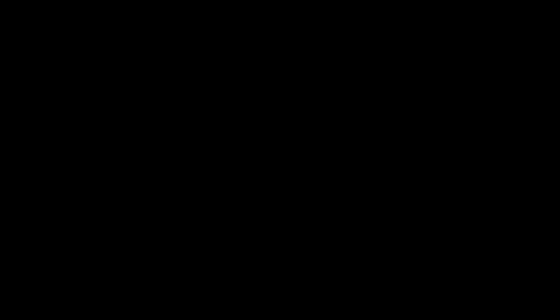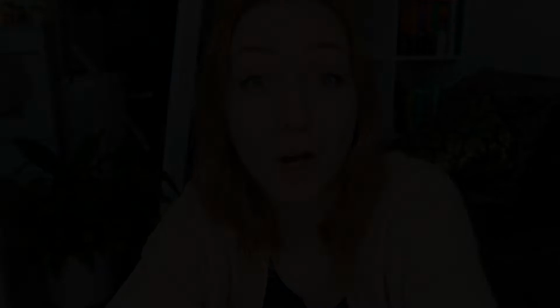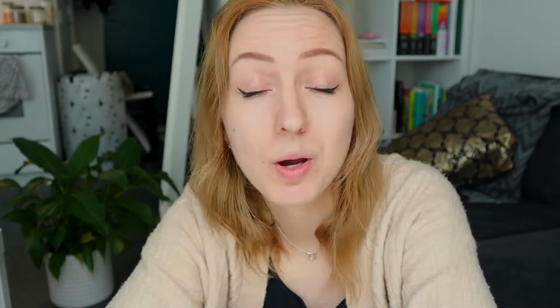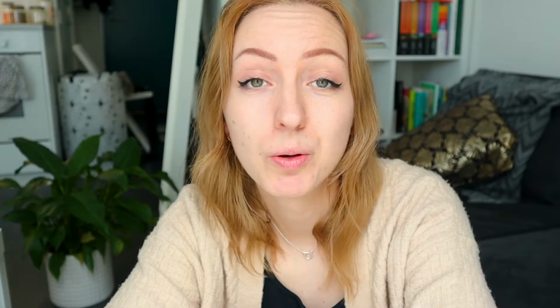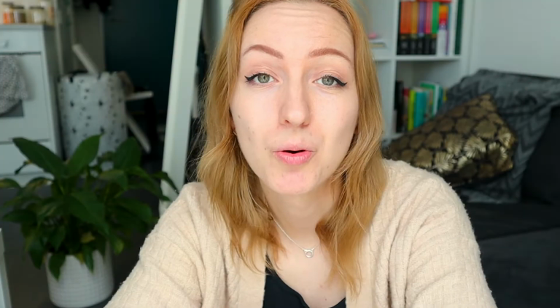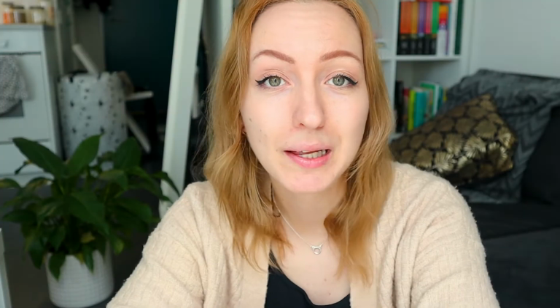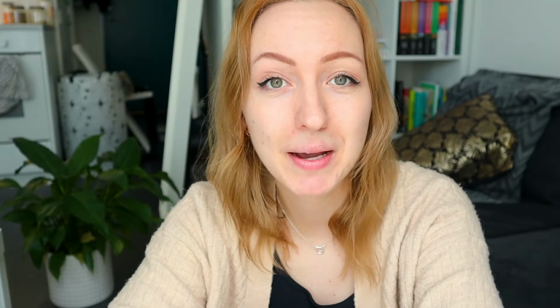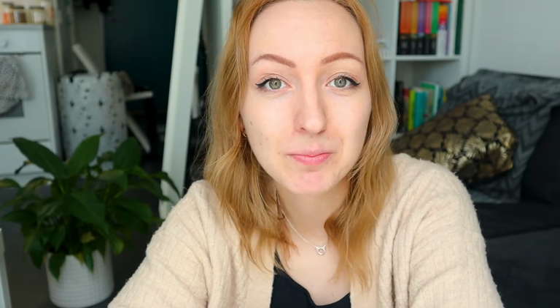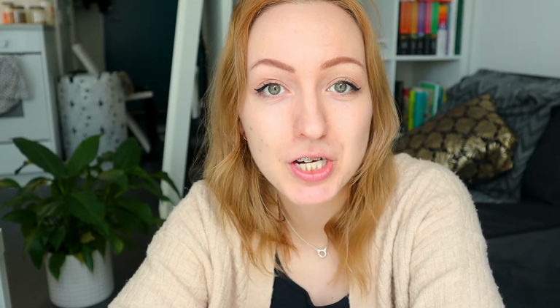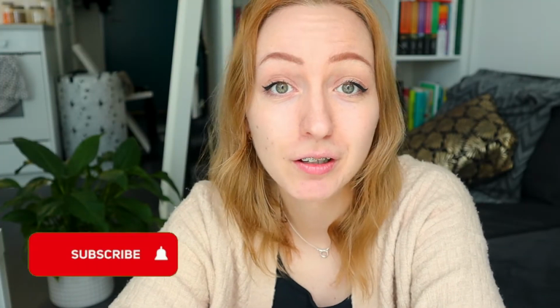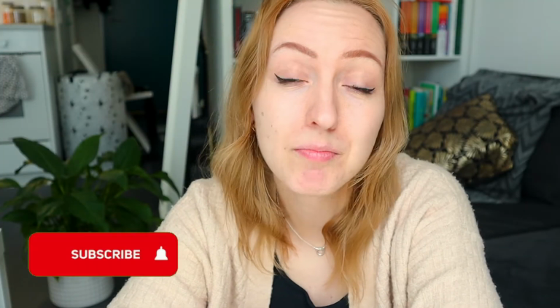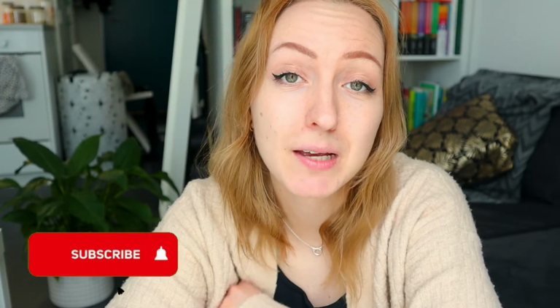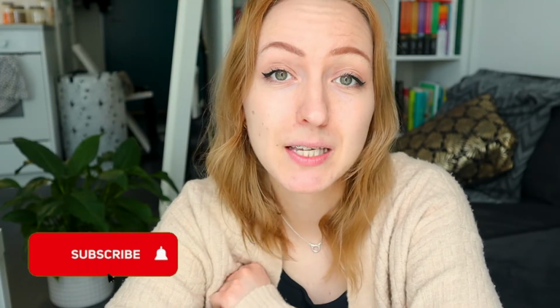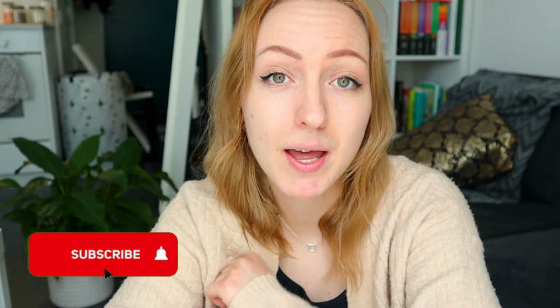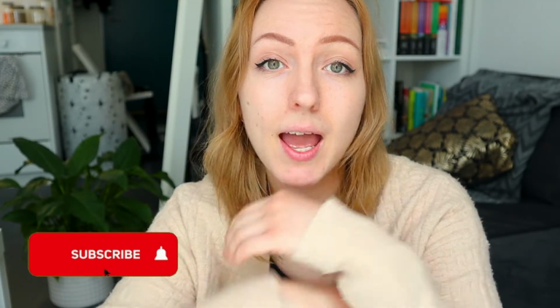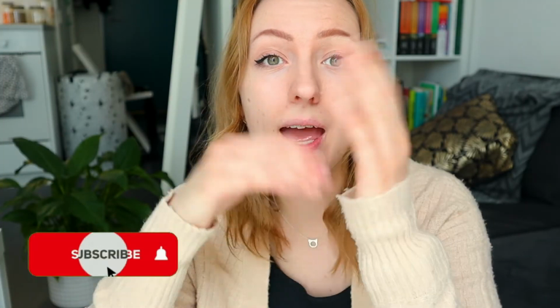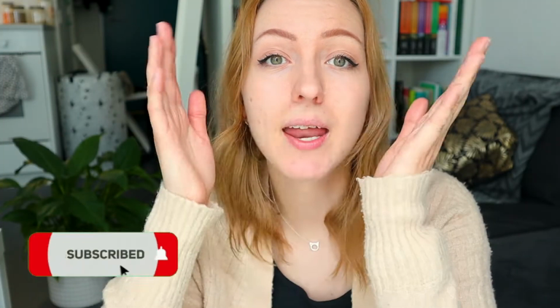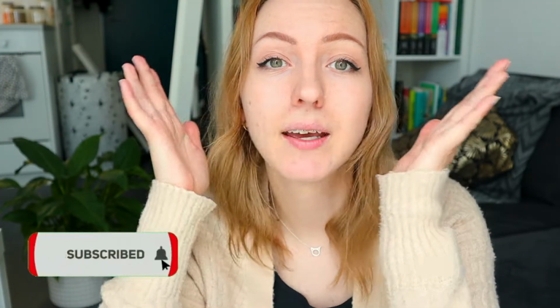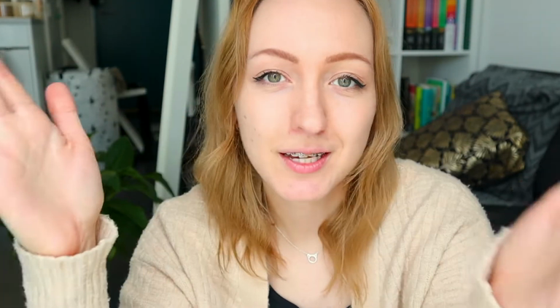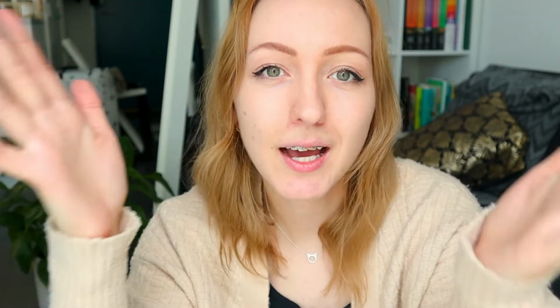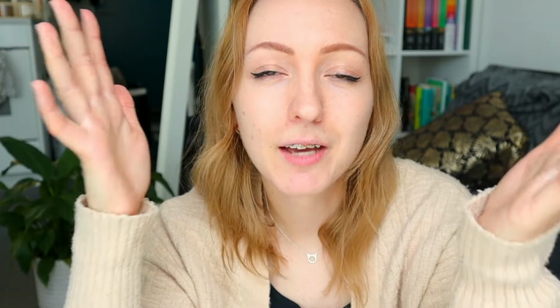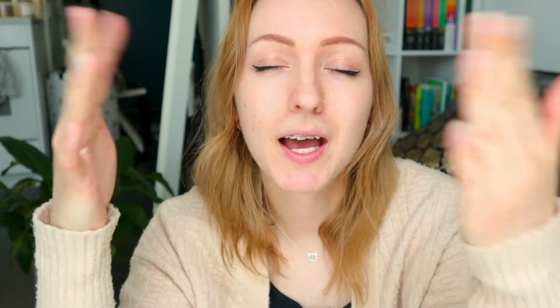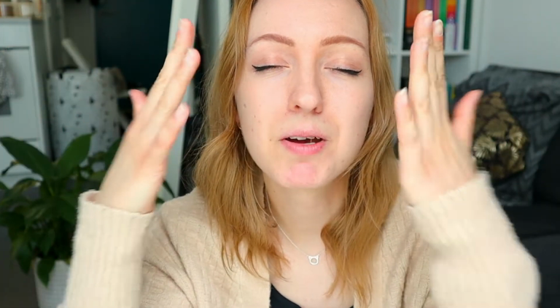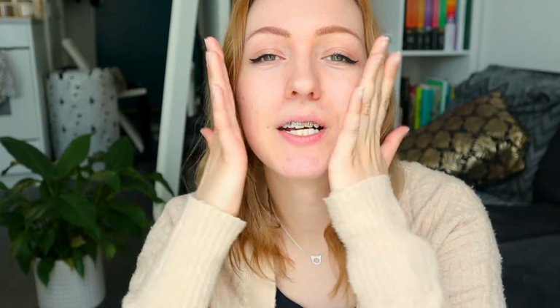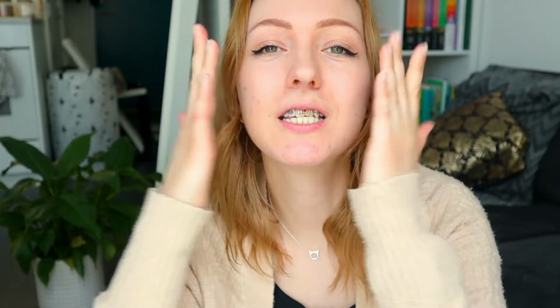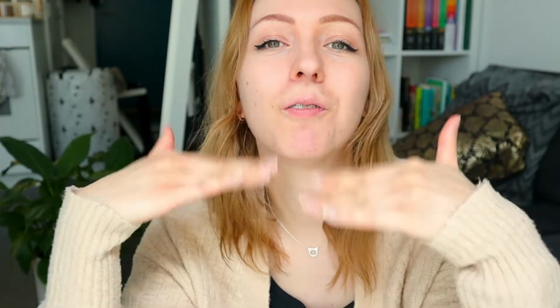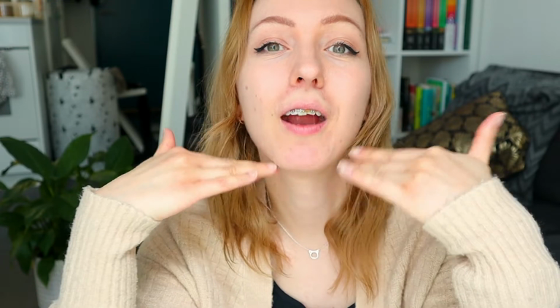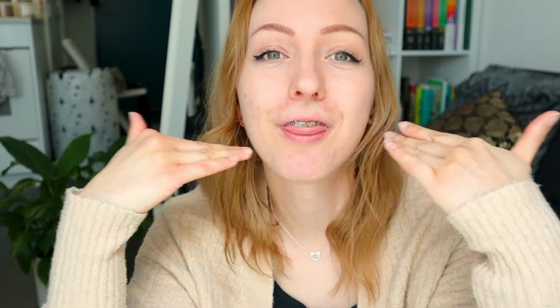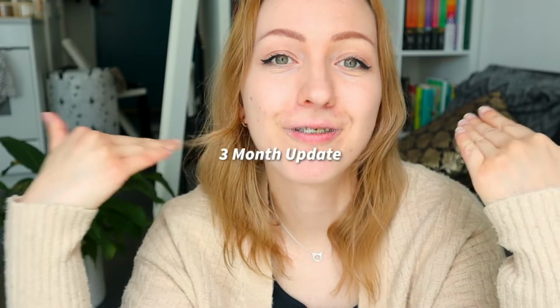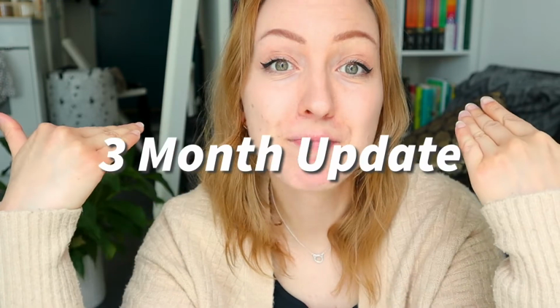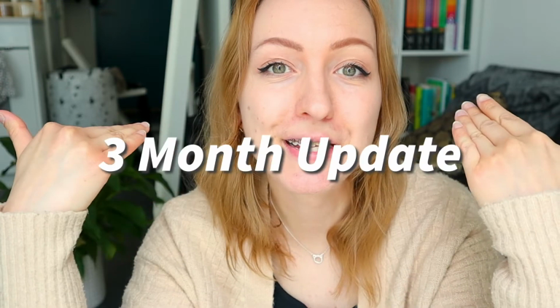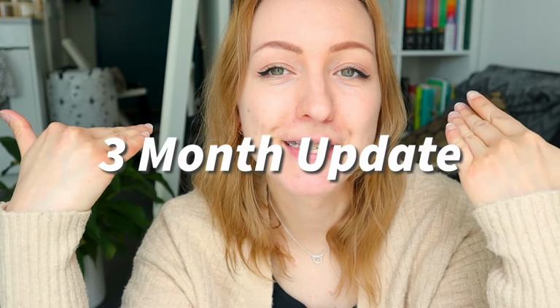Hello everyone, welcome back to my channel. My name is Amanda and today I have had my braces for three months.